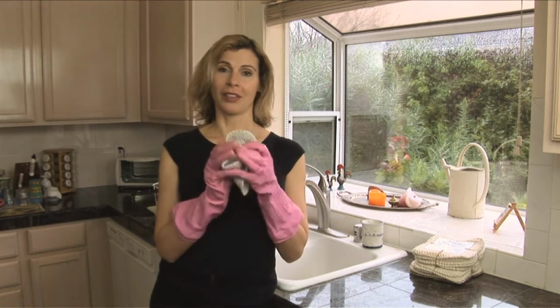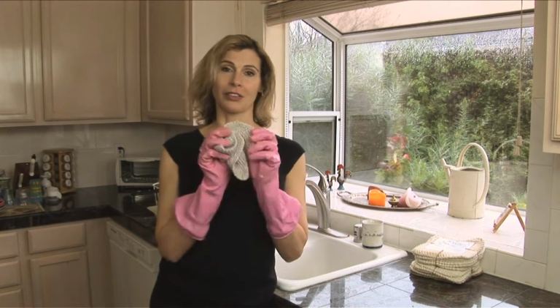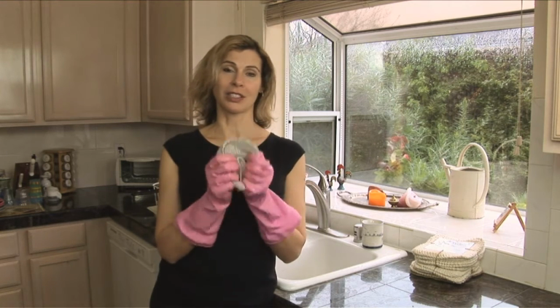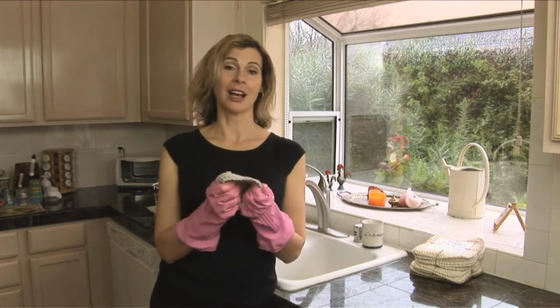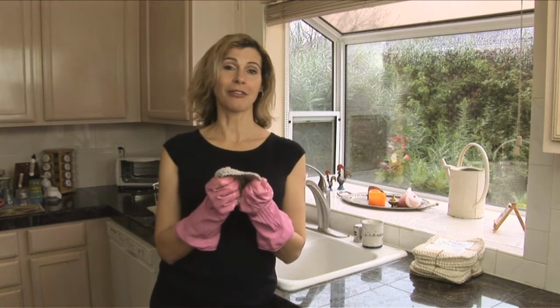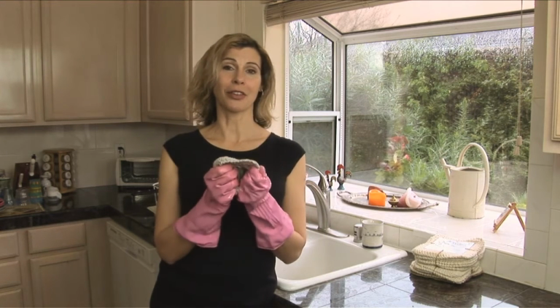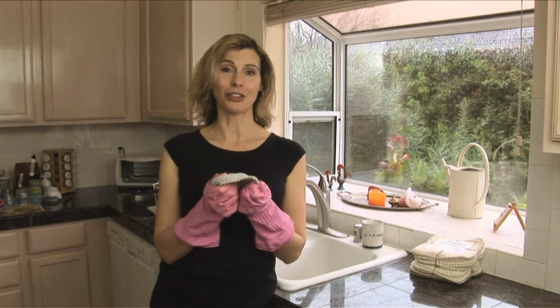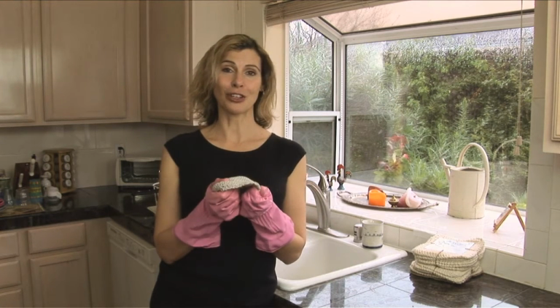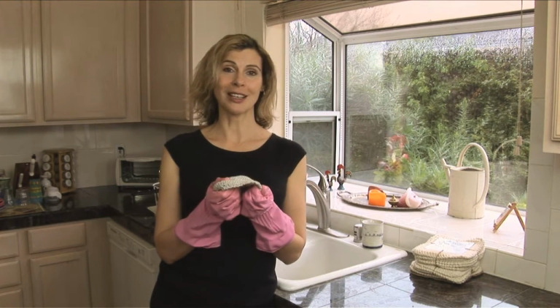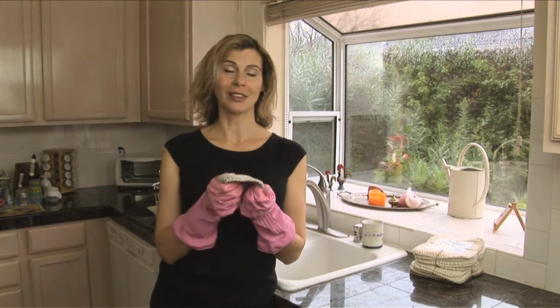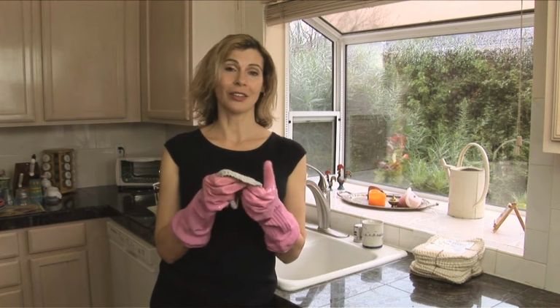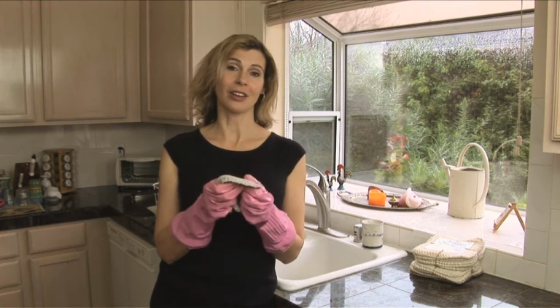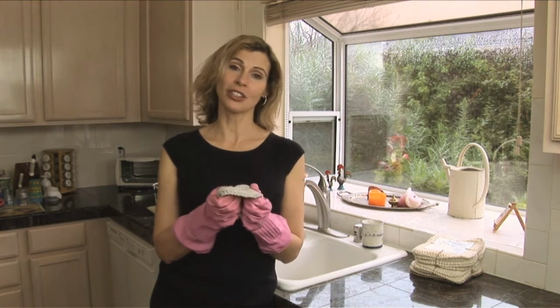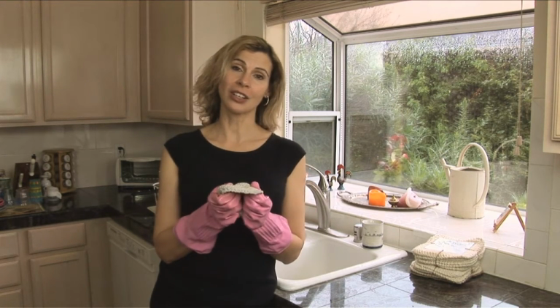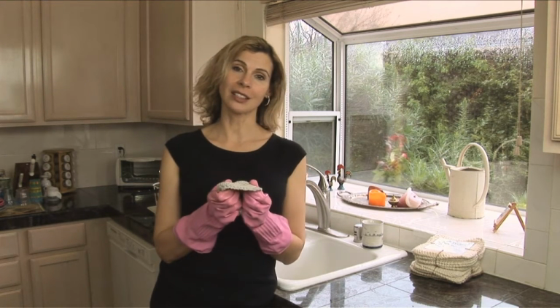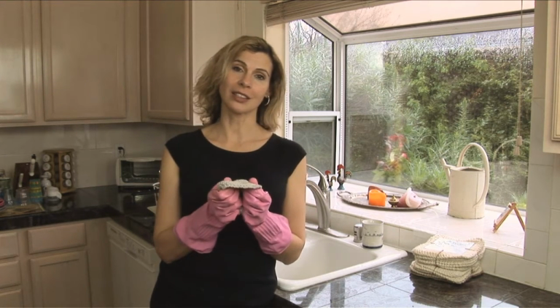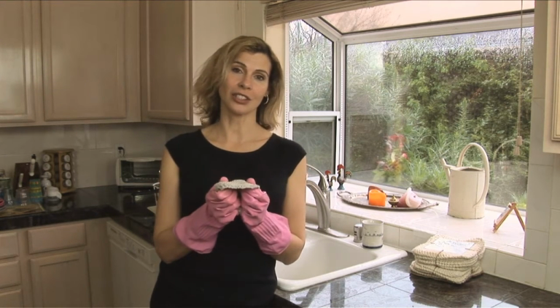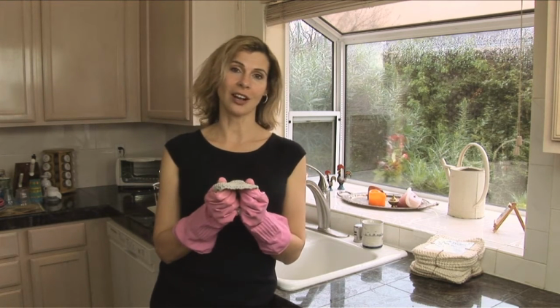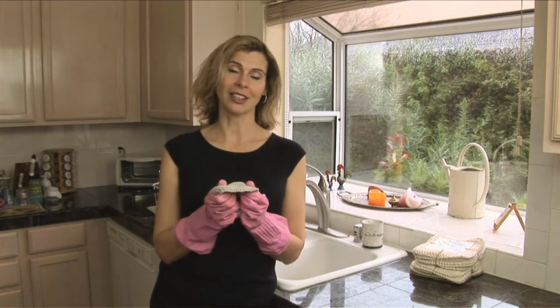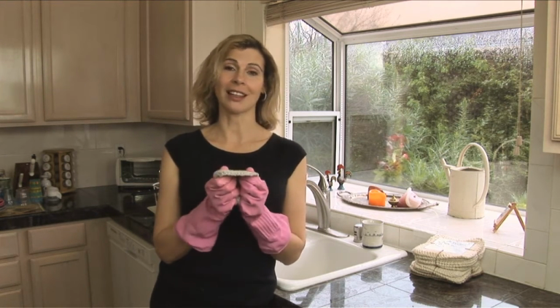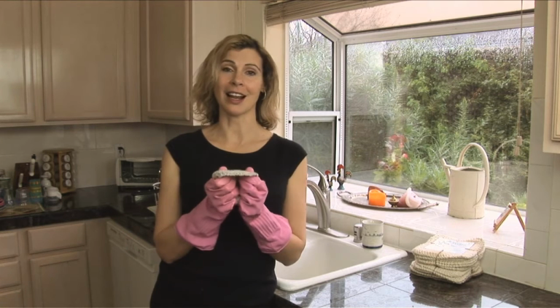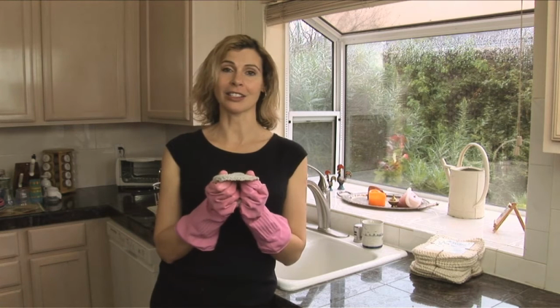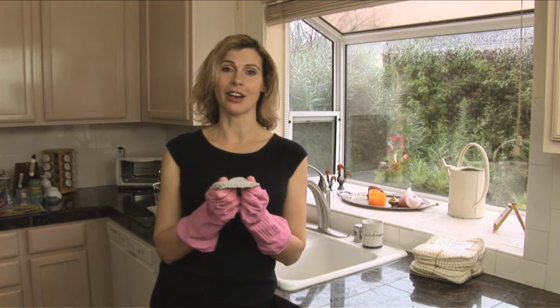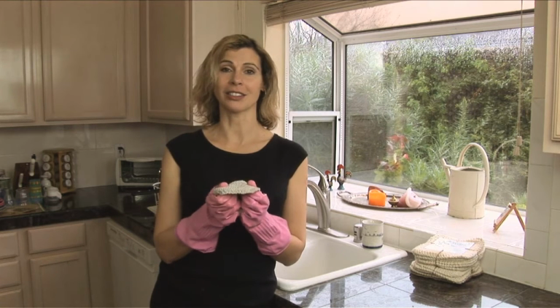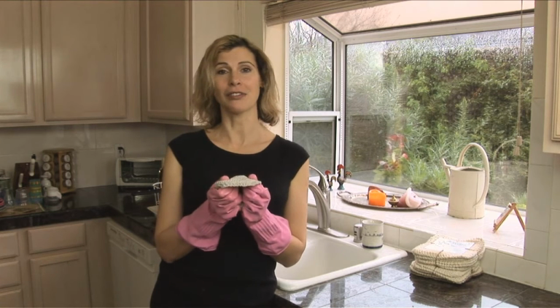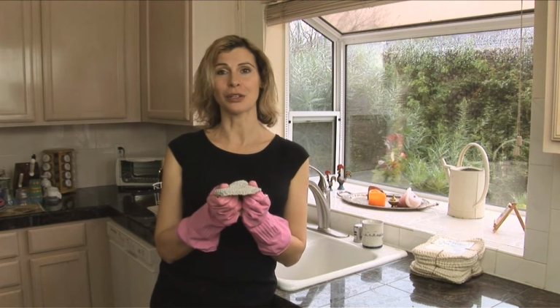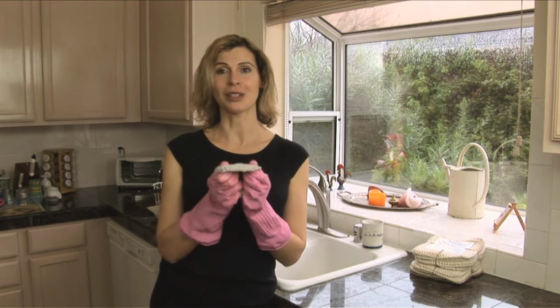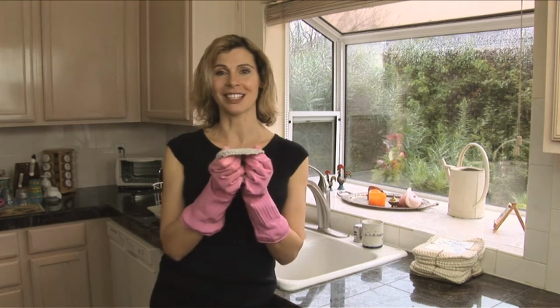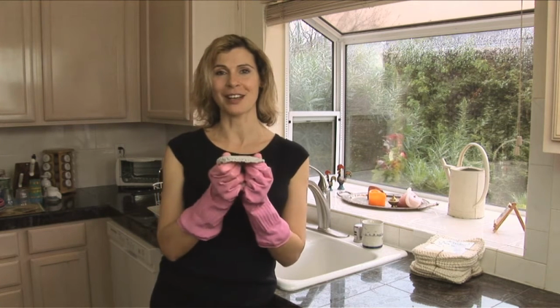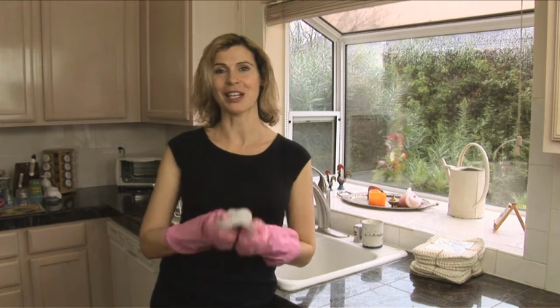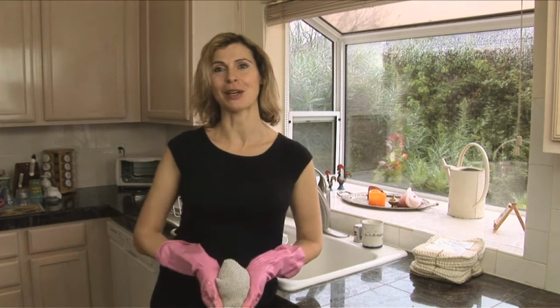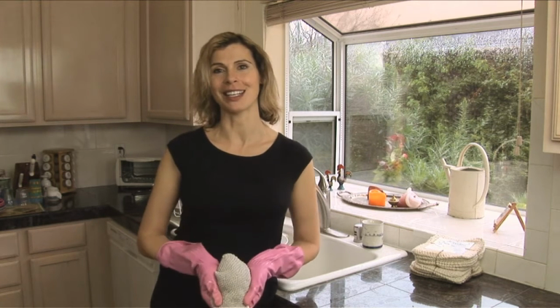They're tough, they're luxurious, they're soft, and they last long, saving you time and money.